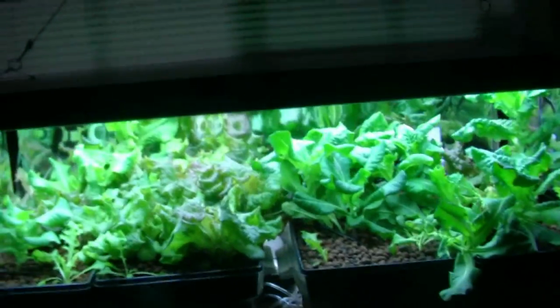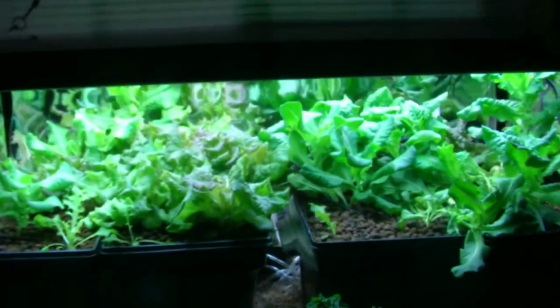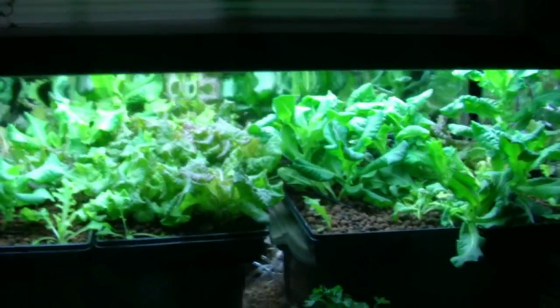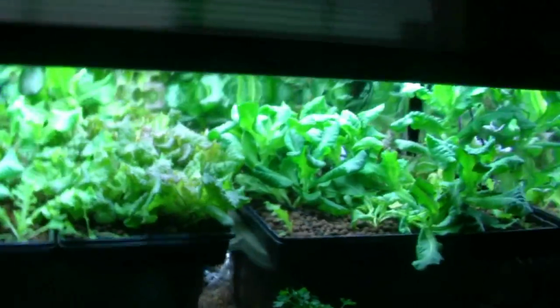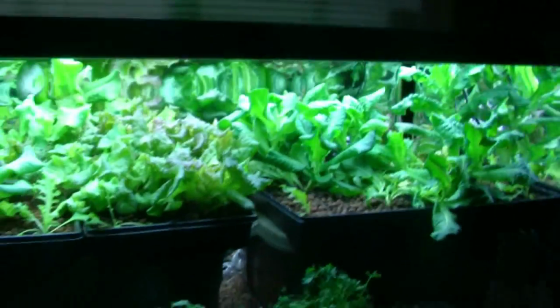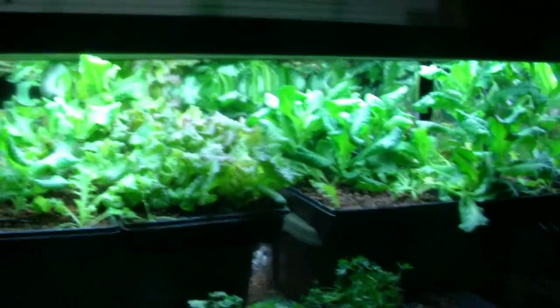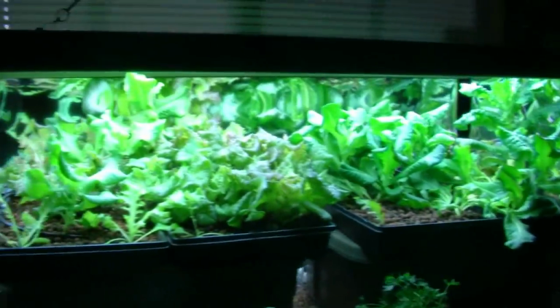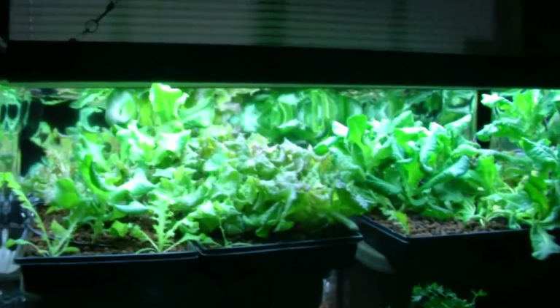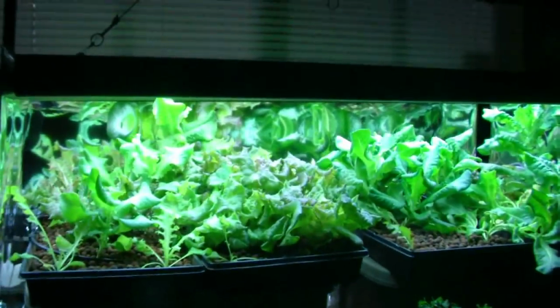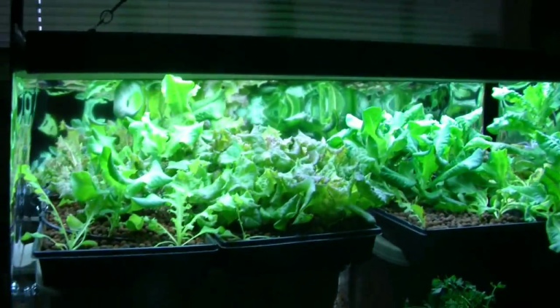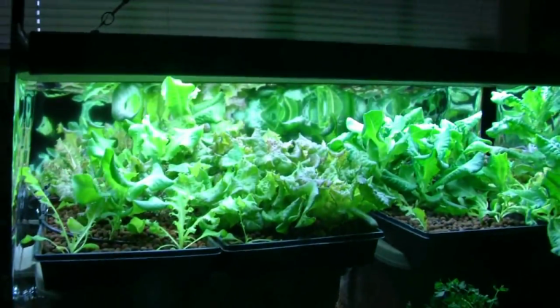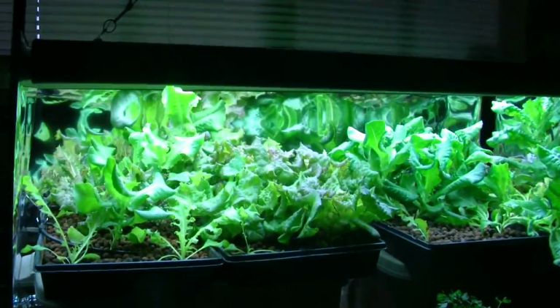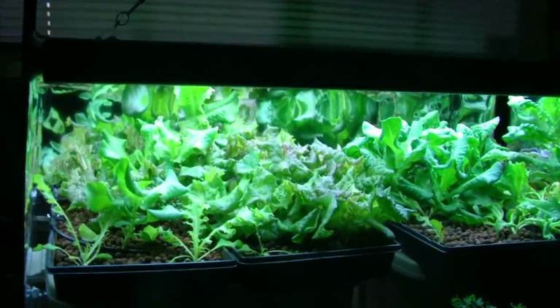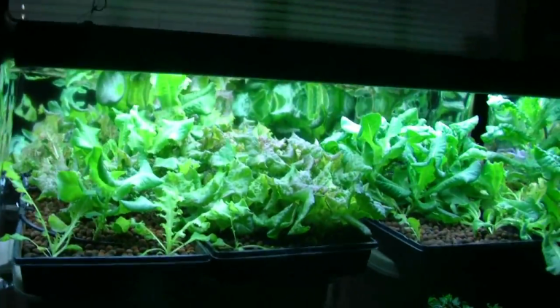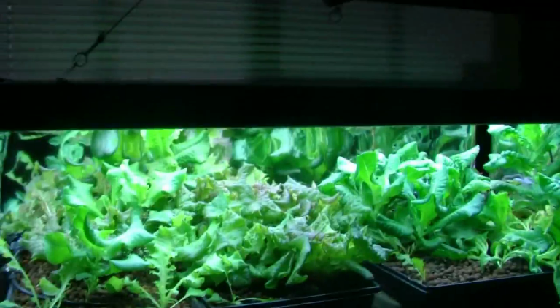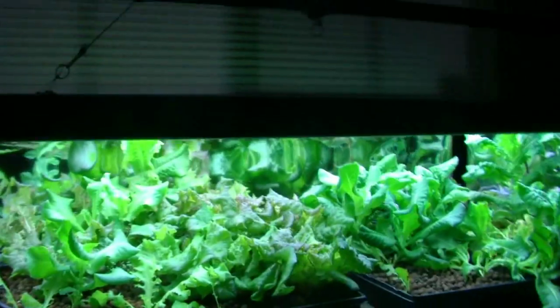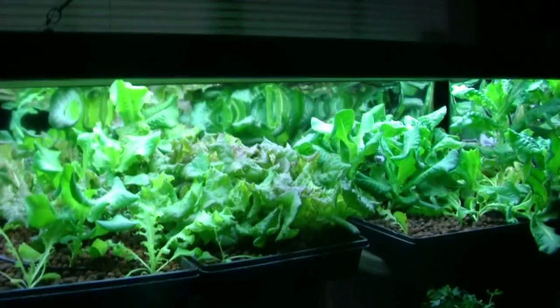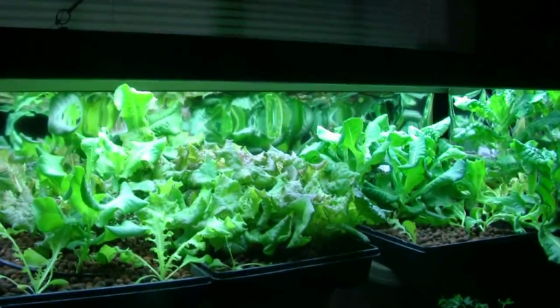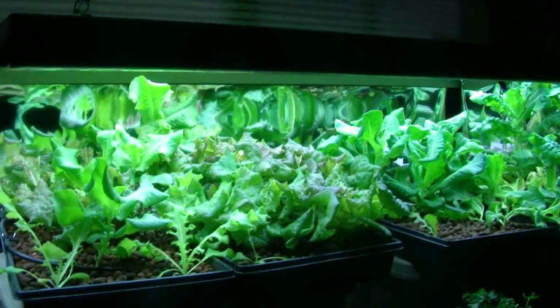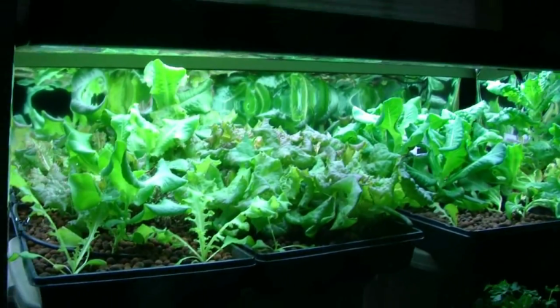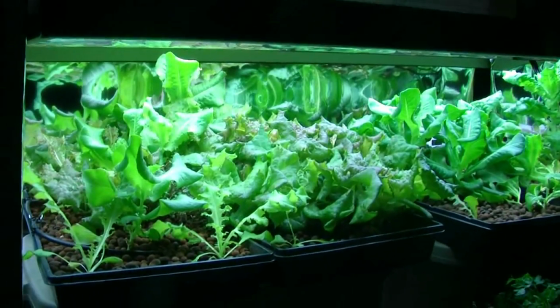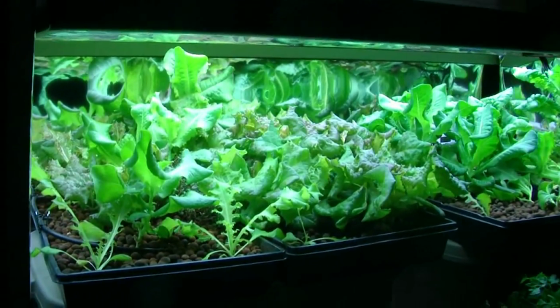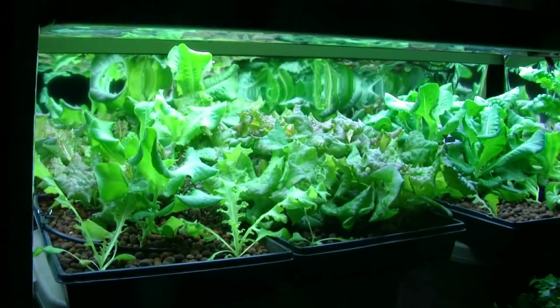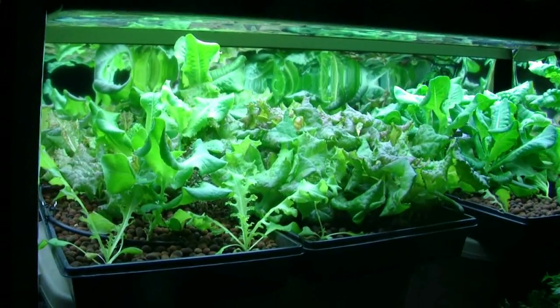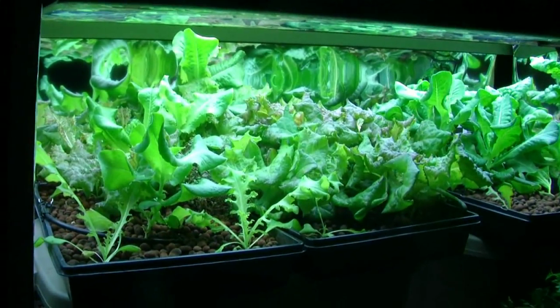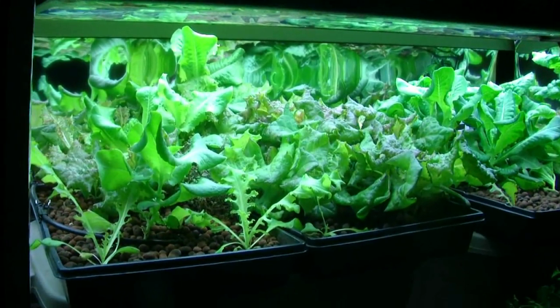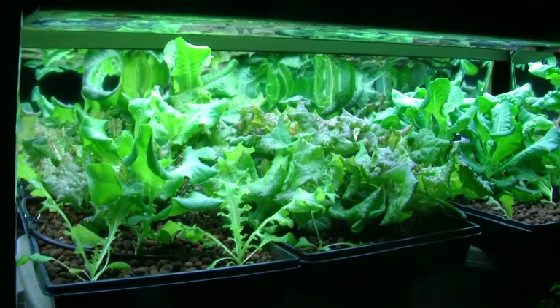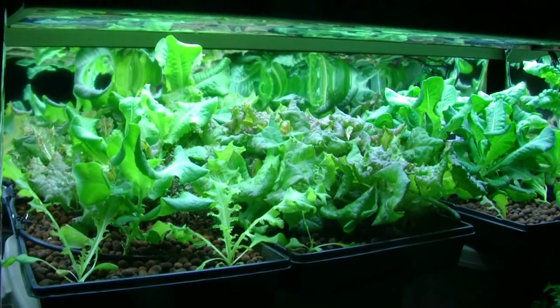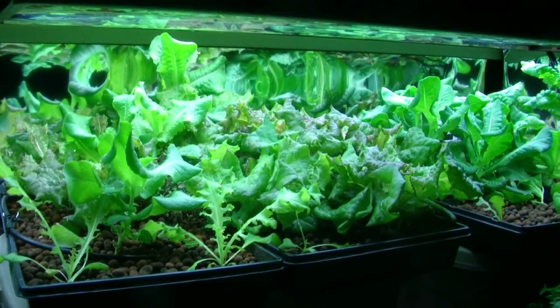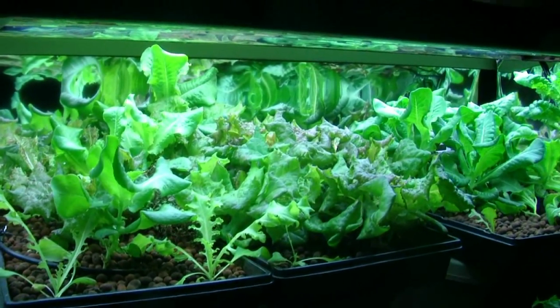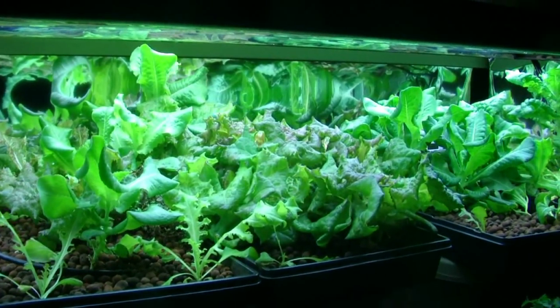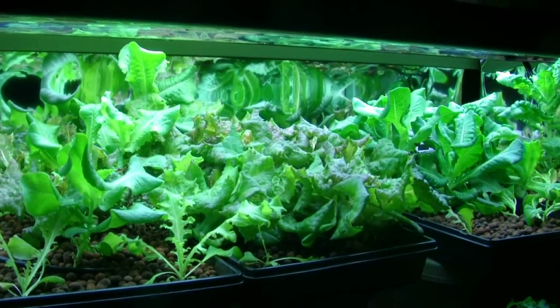Nevertheless, I think it's worth it because it can produce amazing amounts of plants while doubling as a worm bin in the same space.